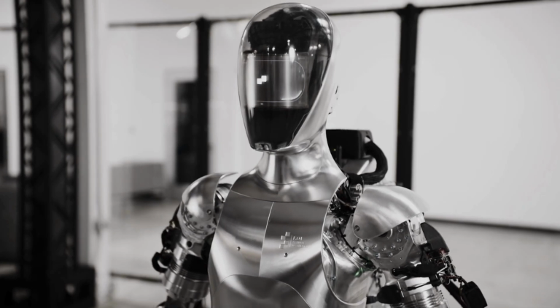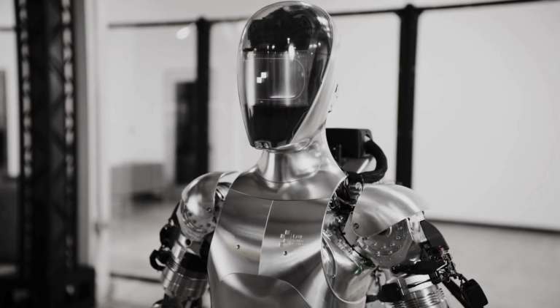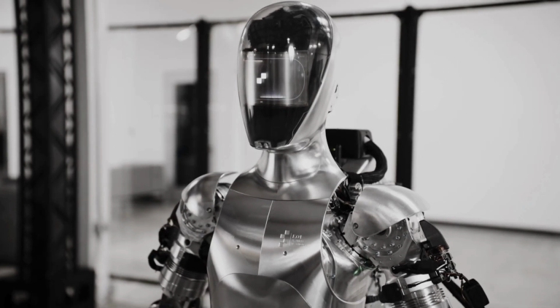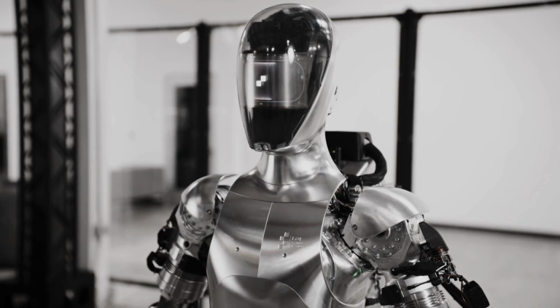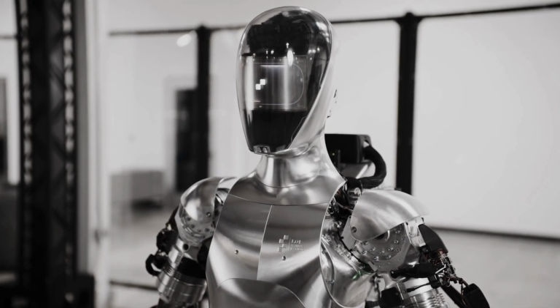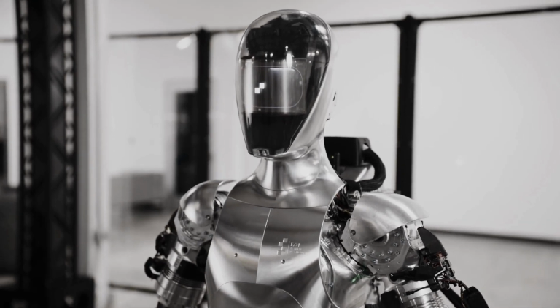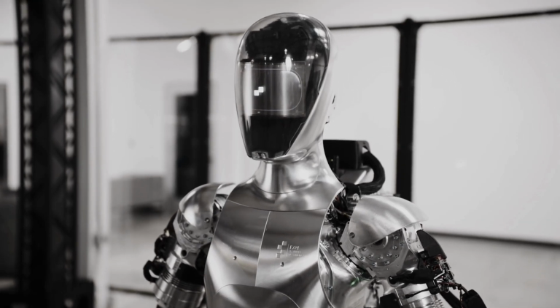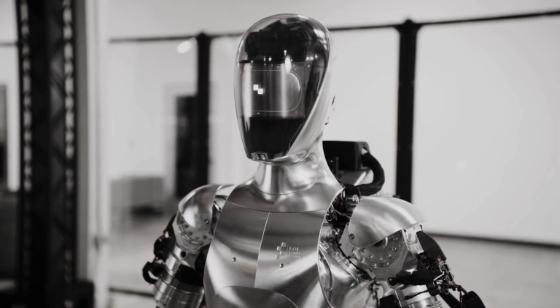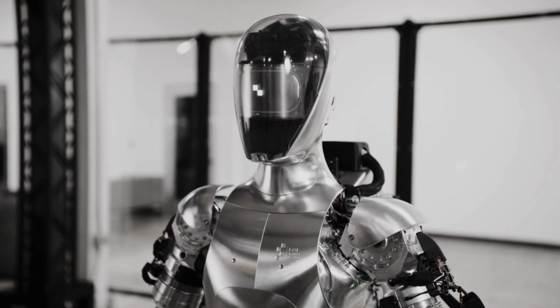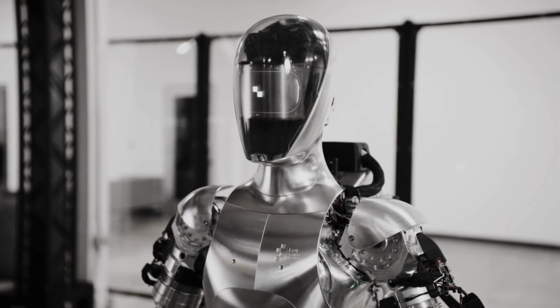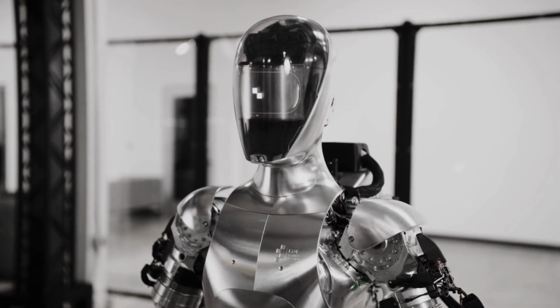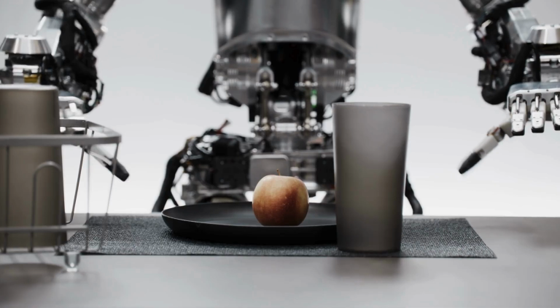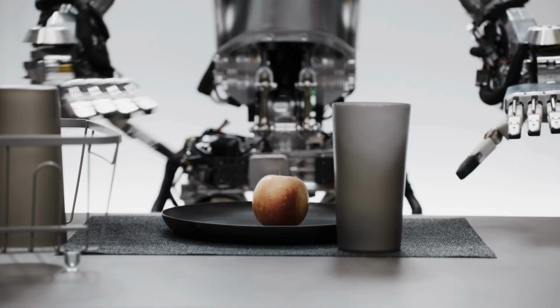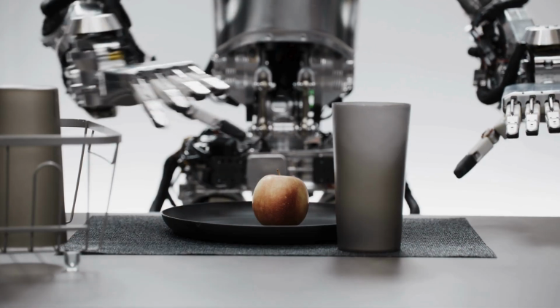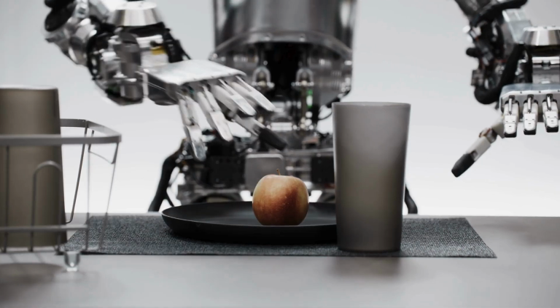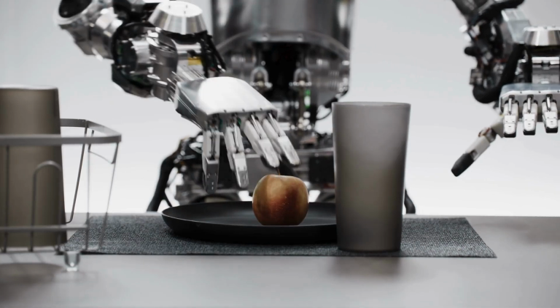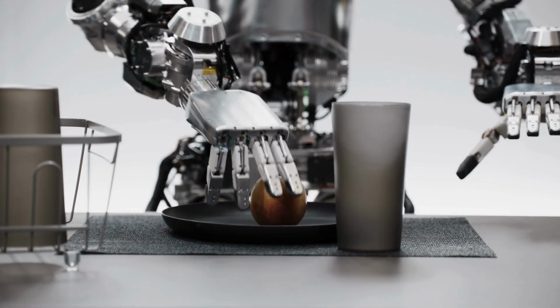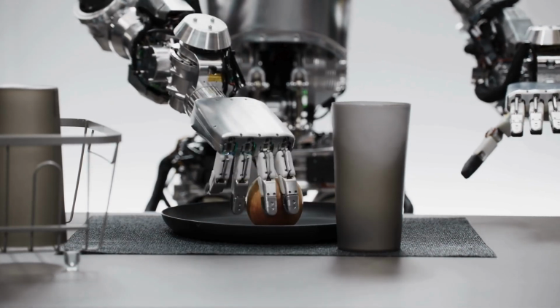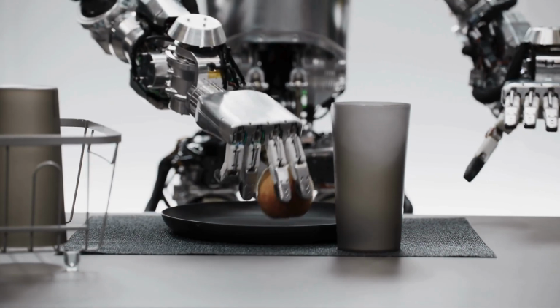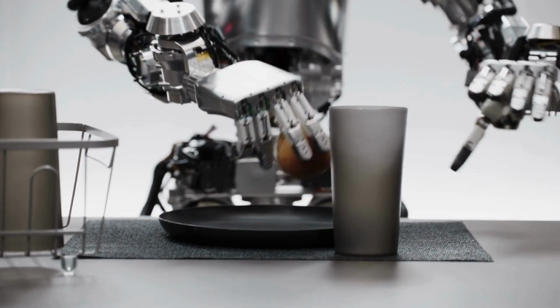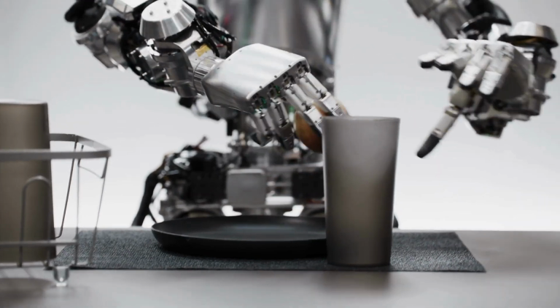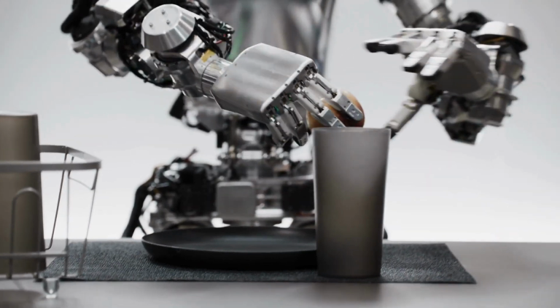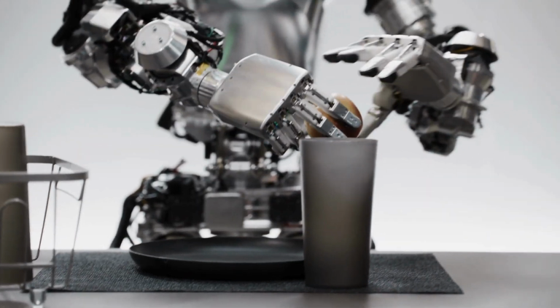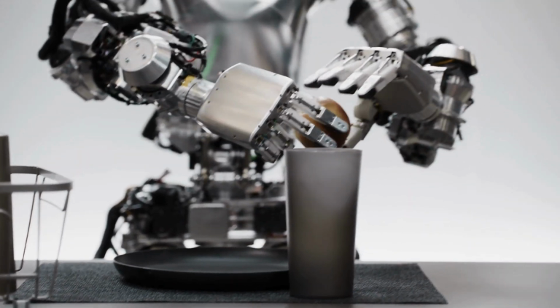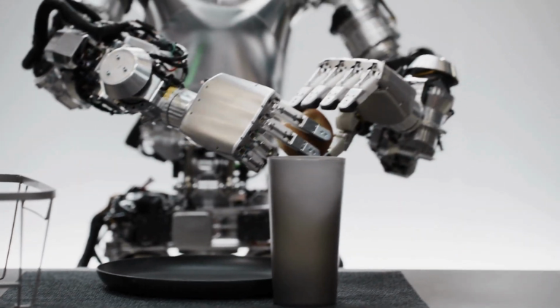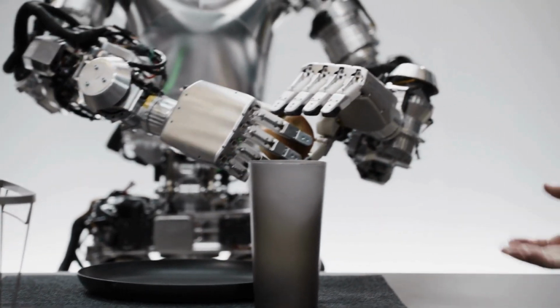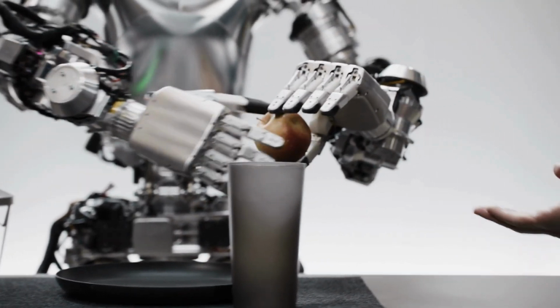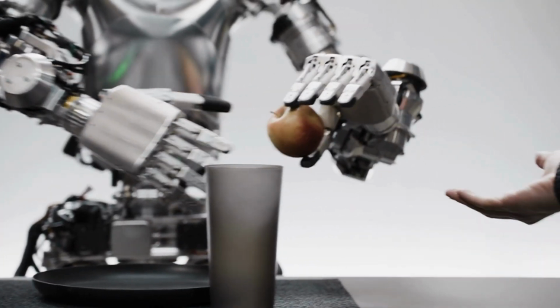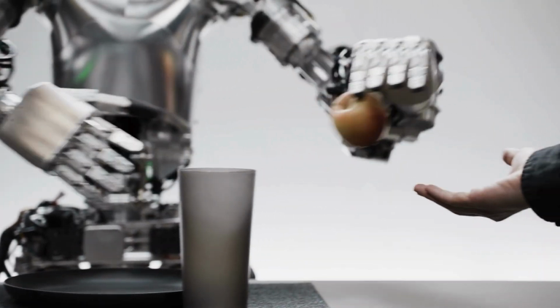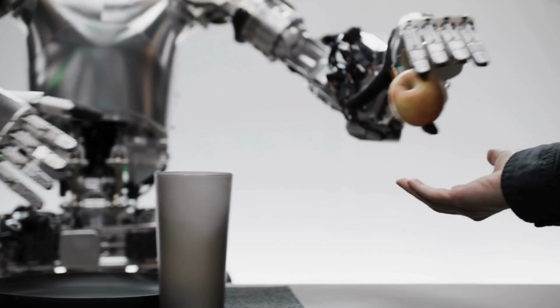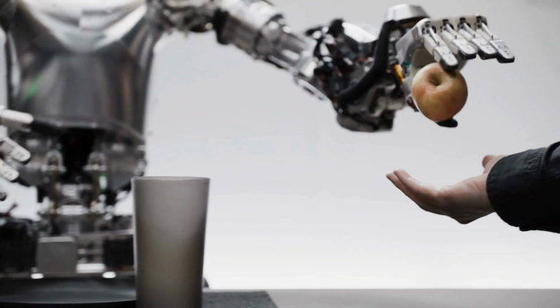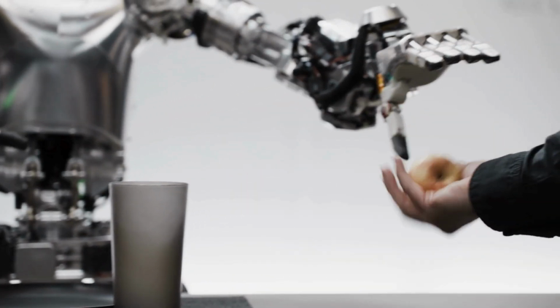Mind fully blown. That, my friends, is what happens when cutting-edge robotics teams up with advanced AI.